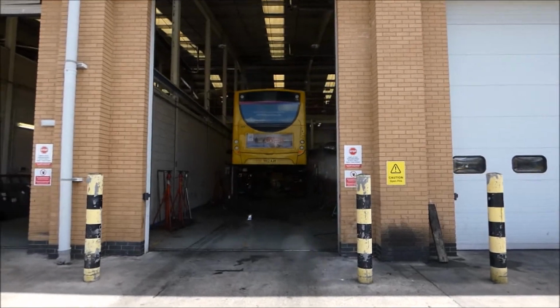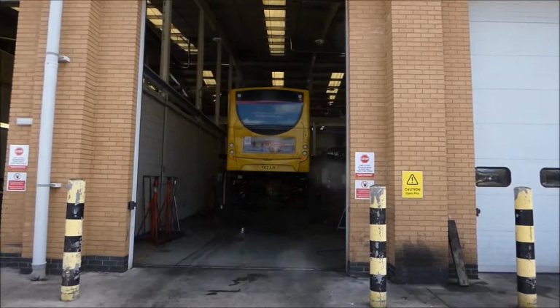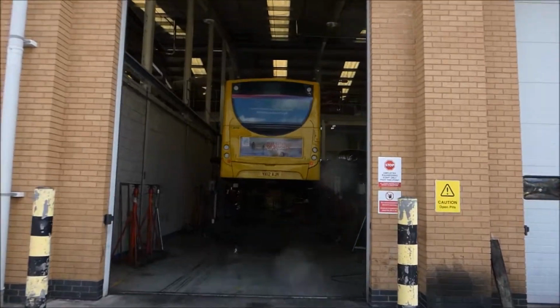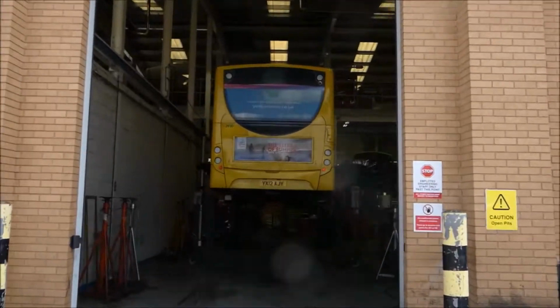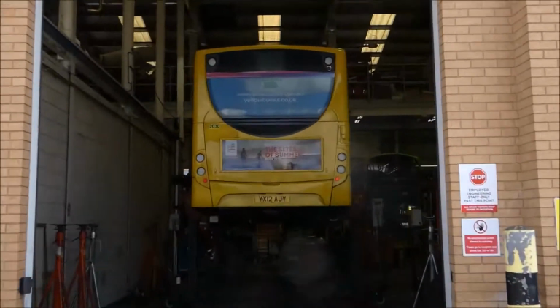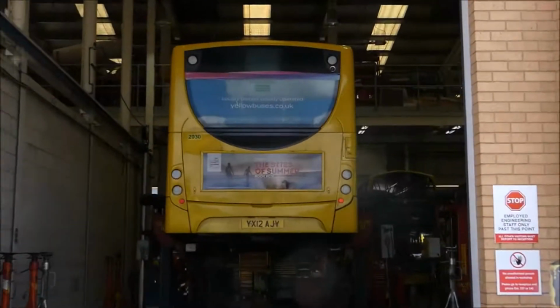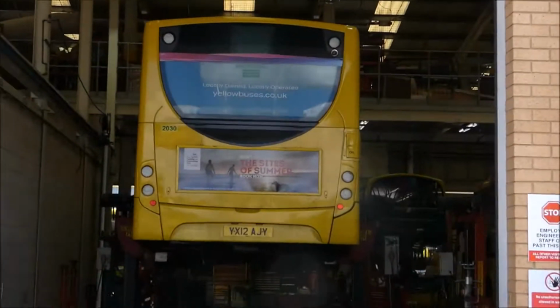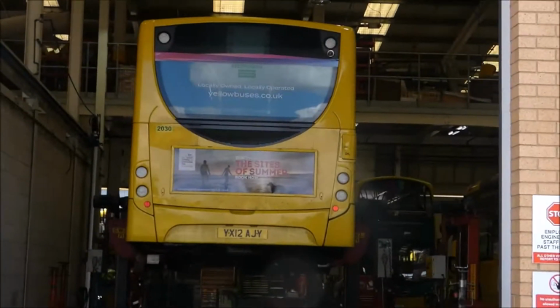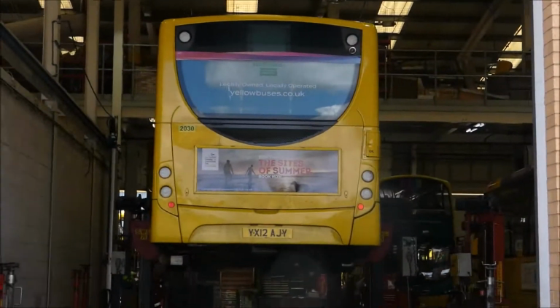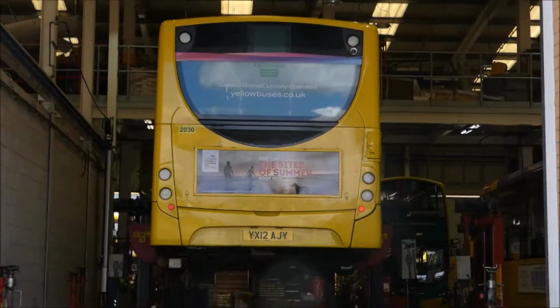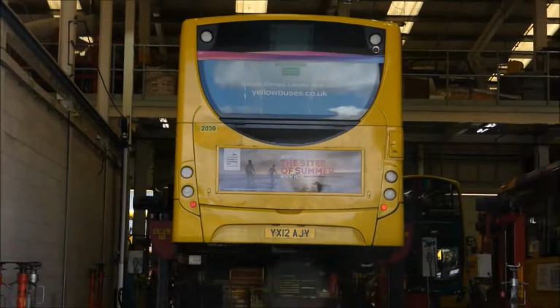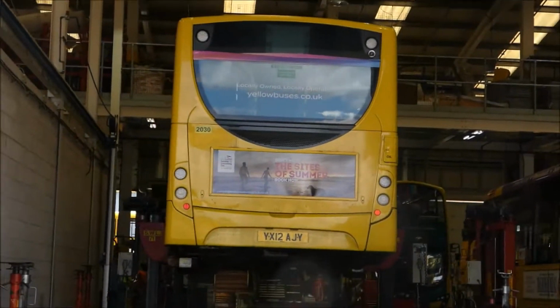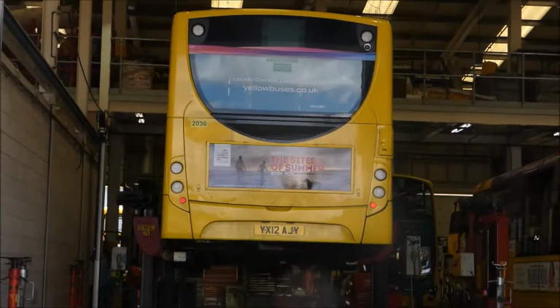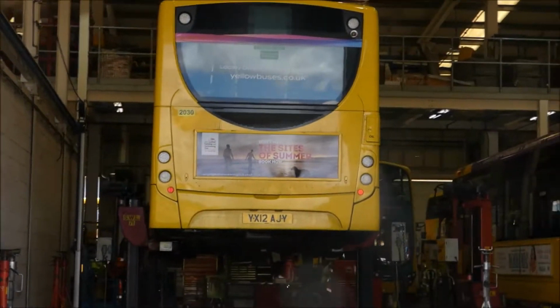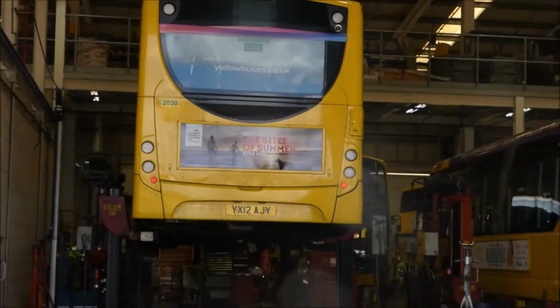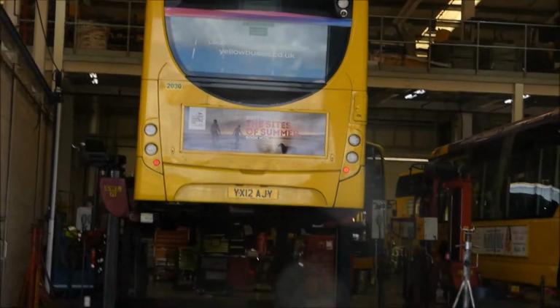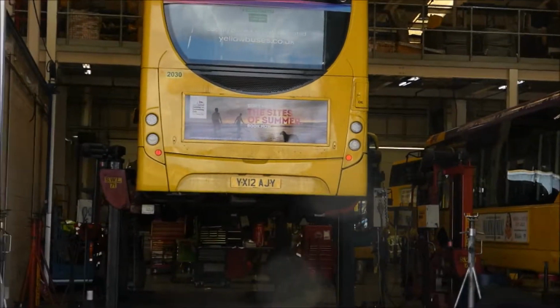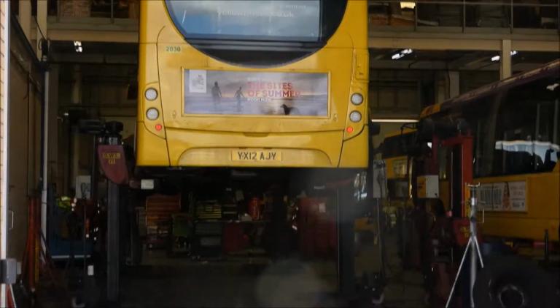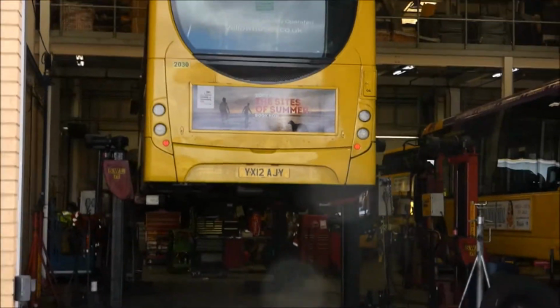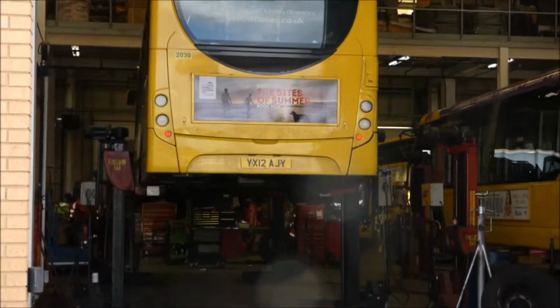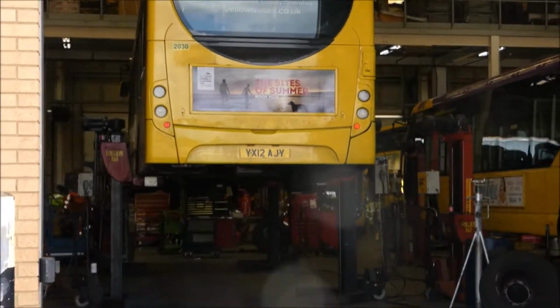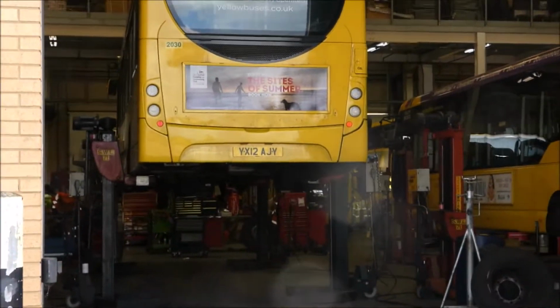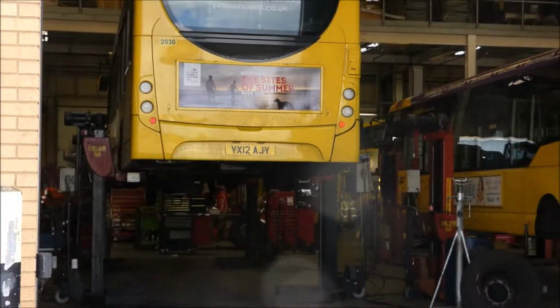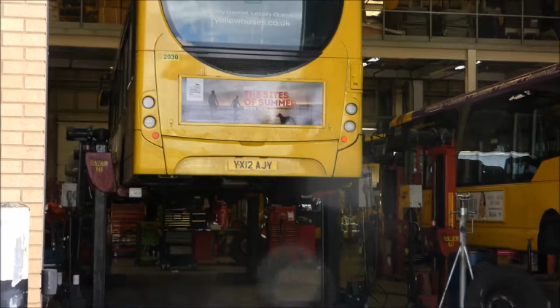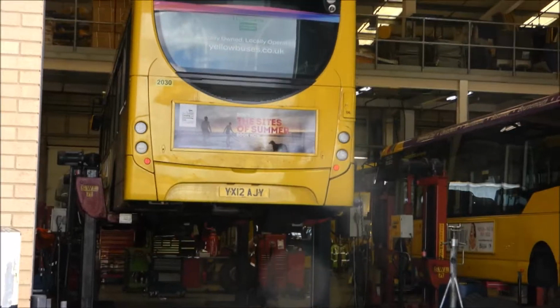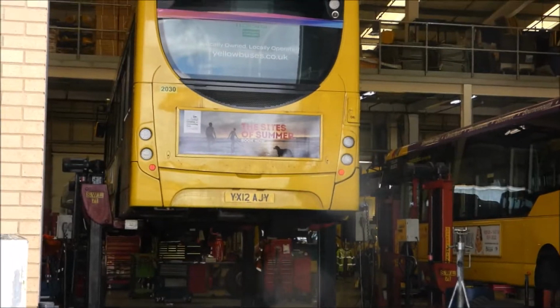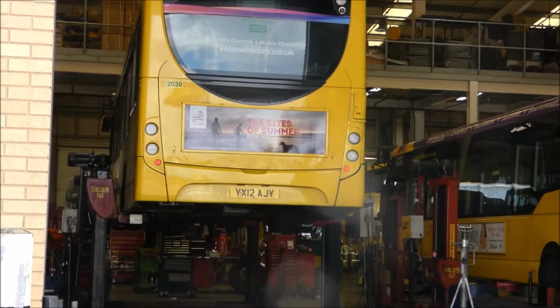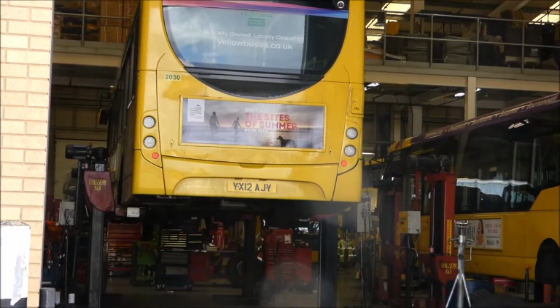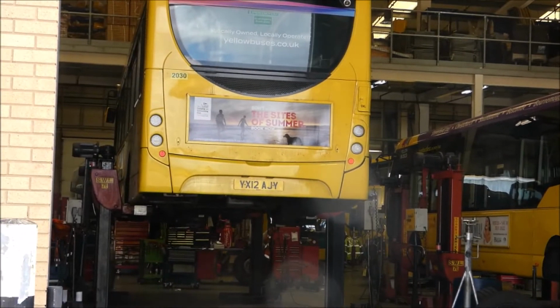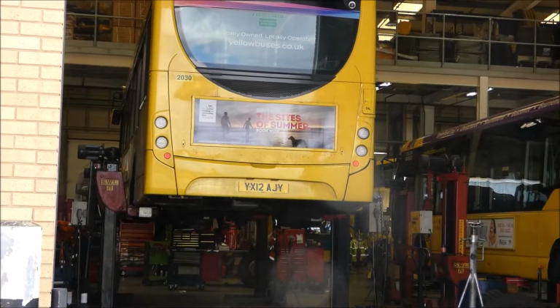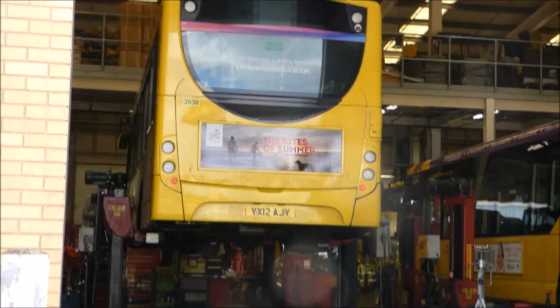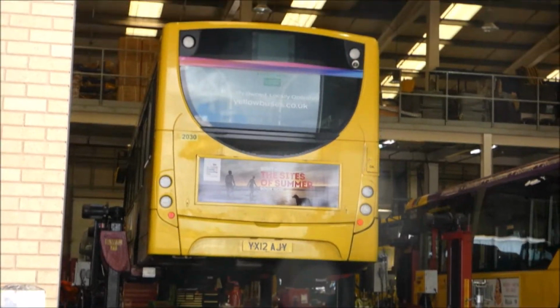Bus high up in the sky — but no, it's on some high jacks so the mechanics can look underneath.